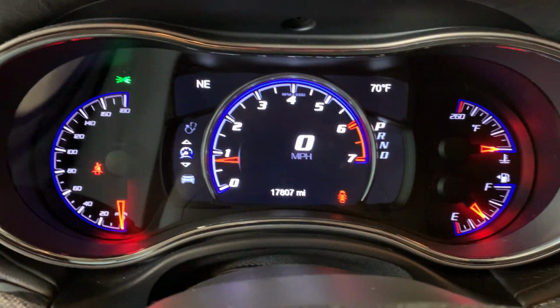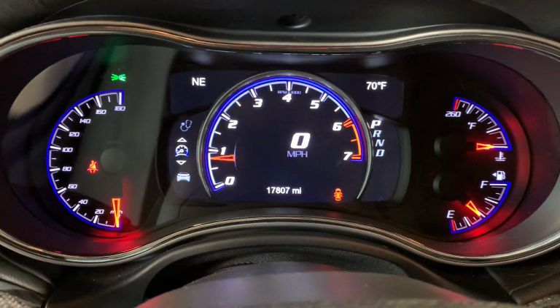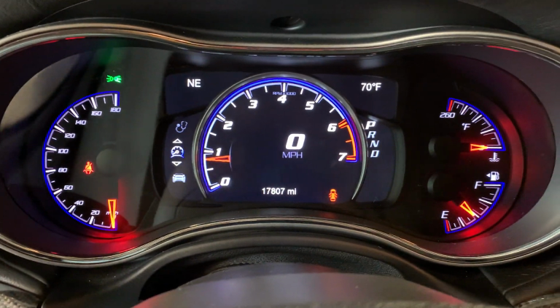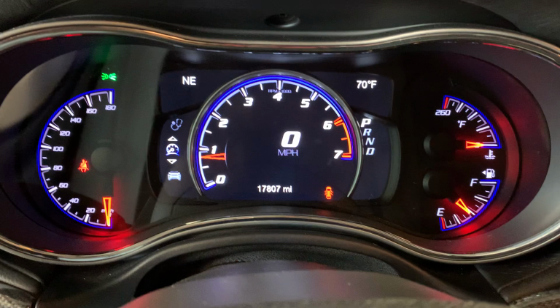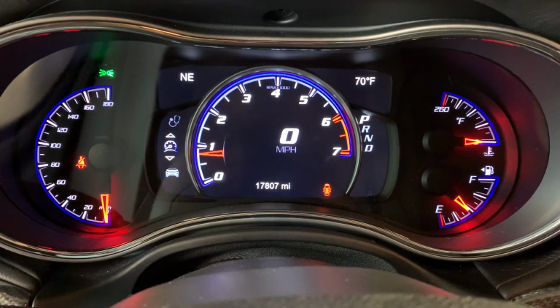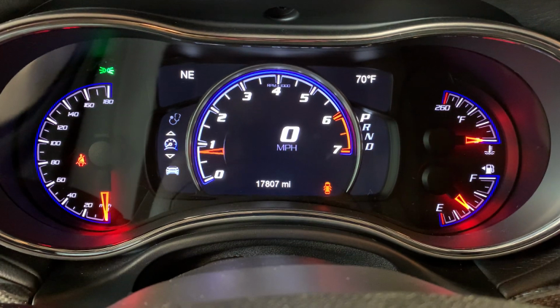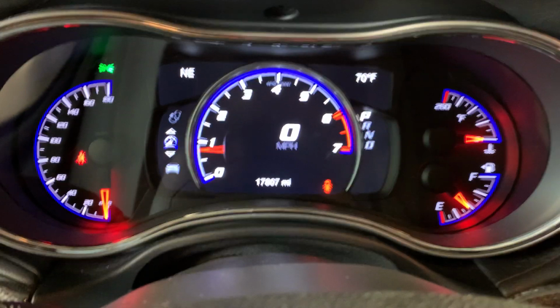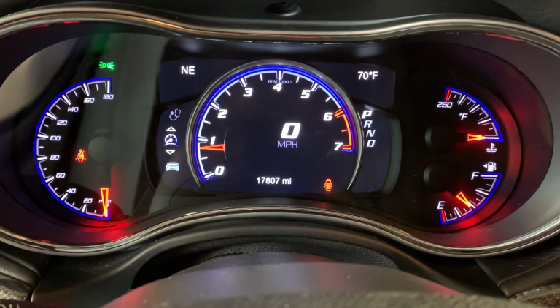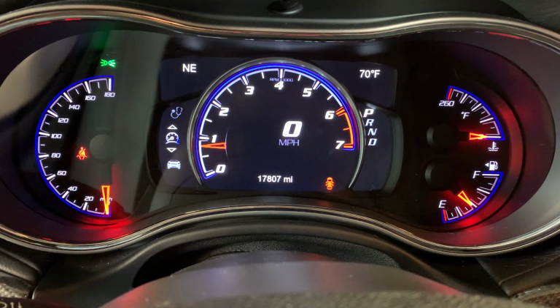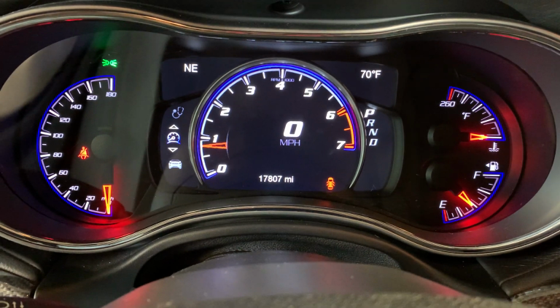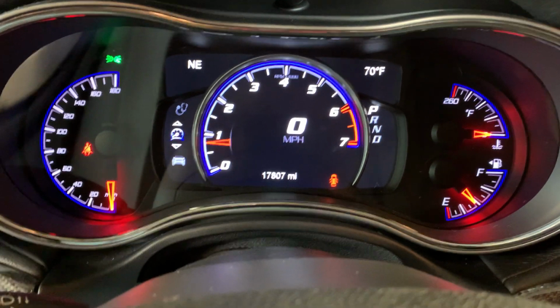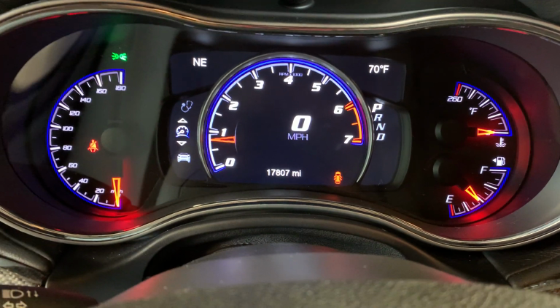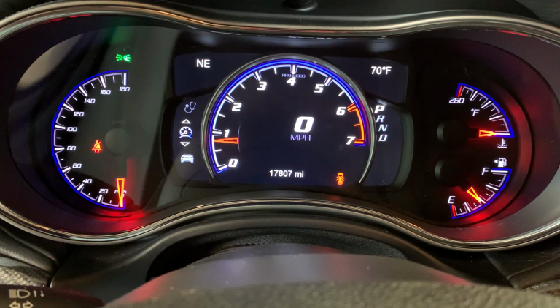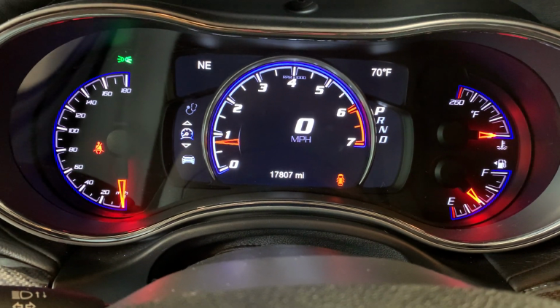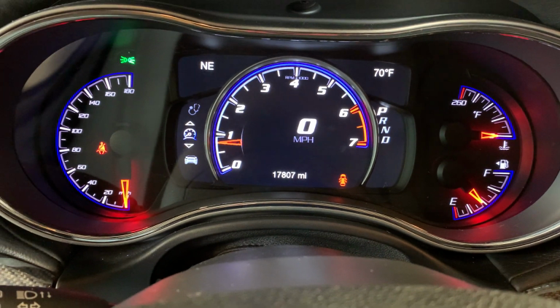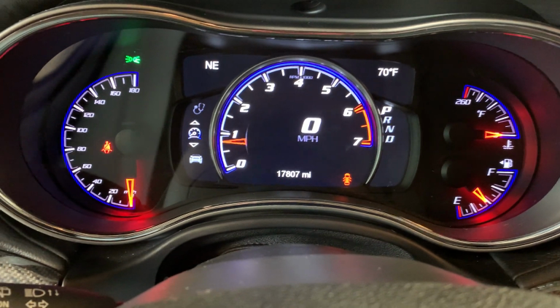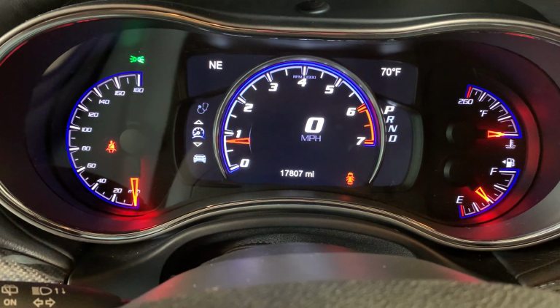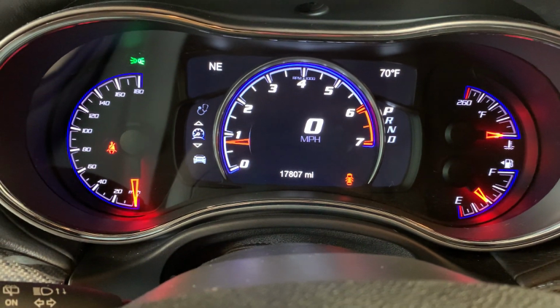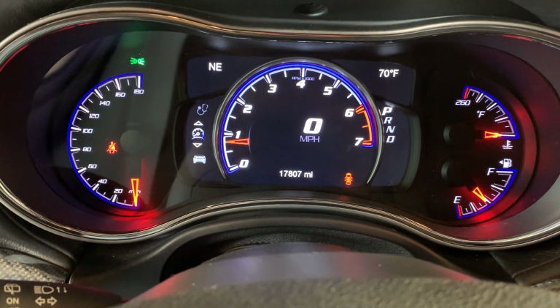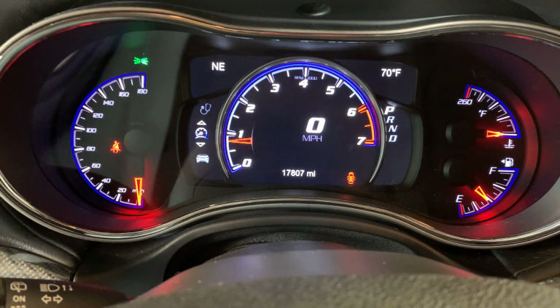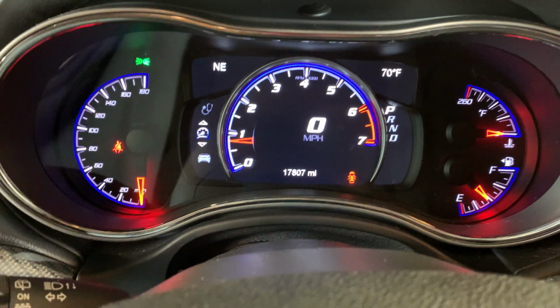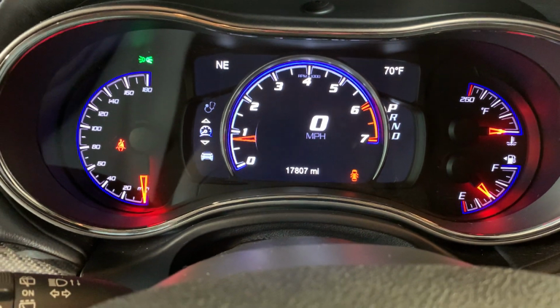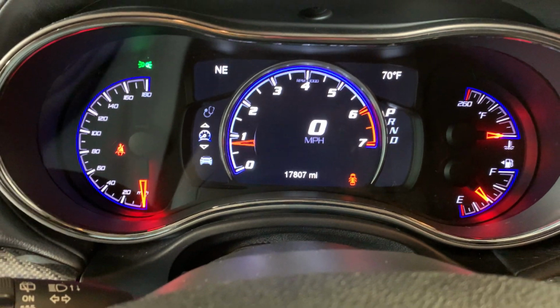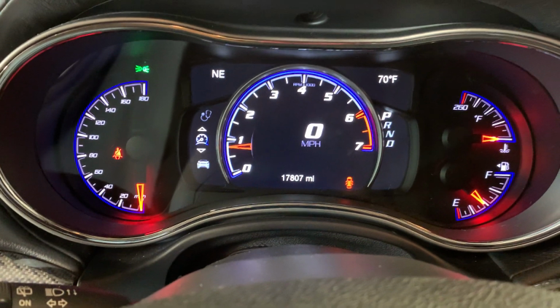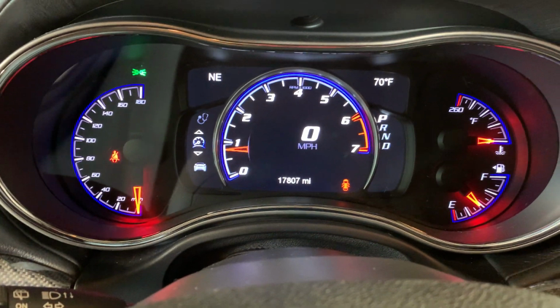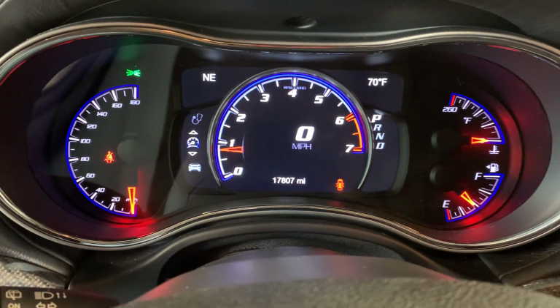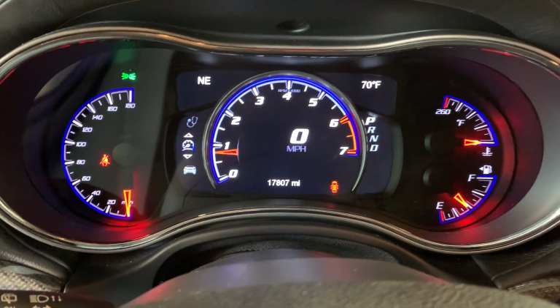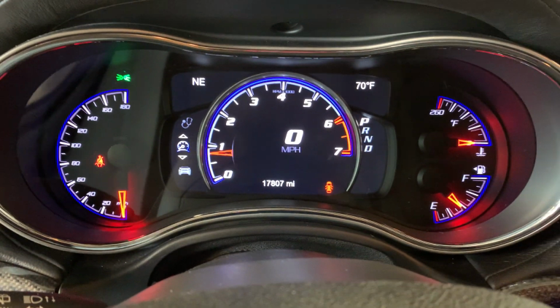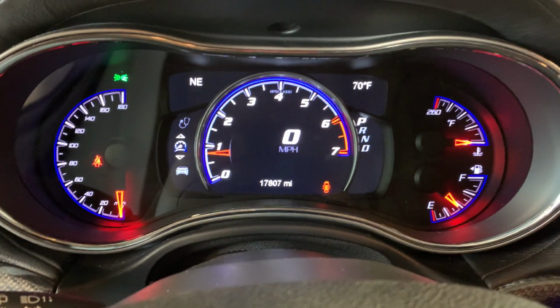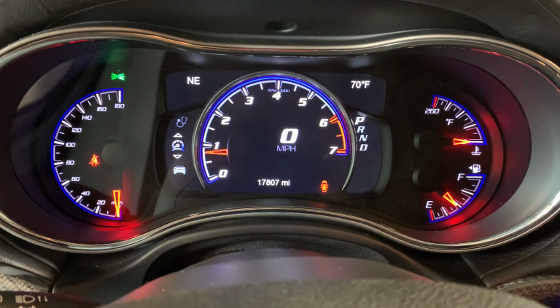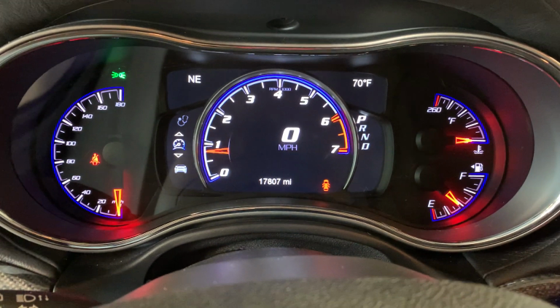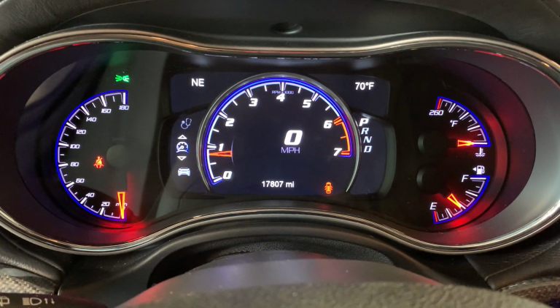No lights on the dash. Let me know if you have any questions.